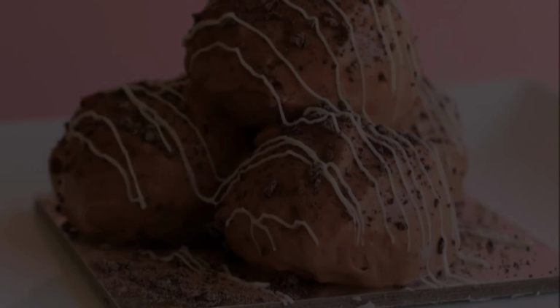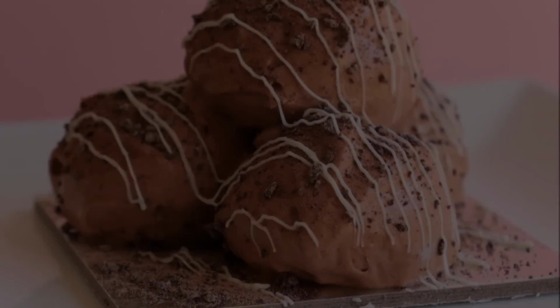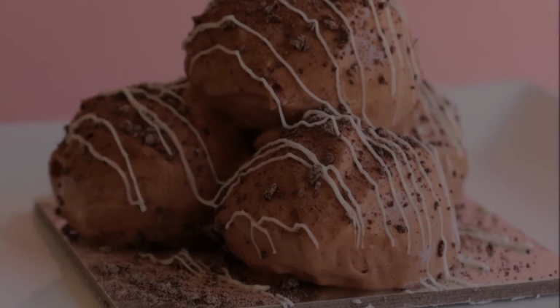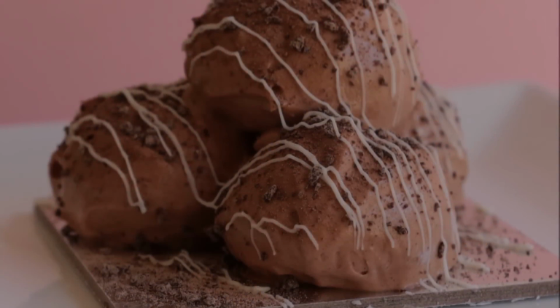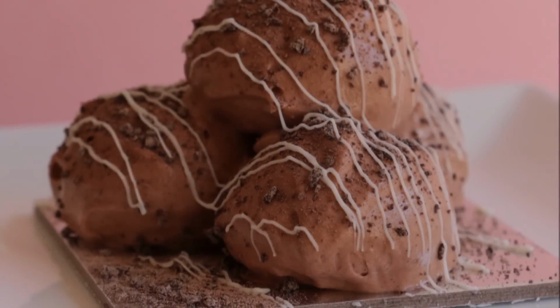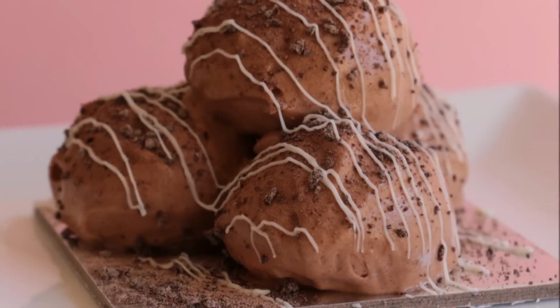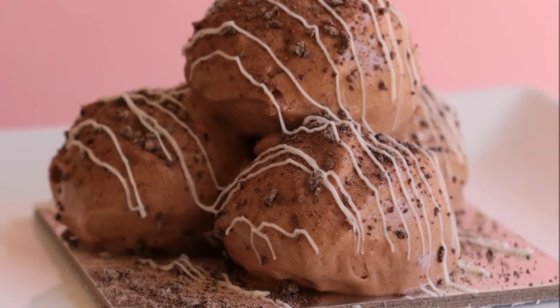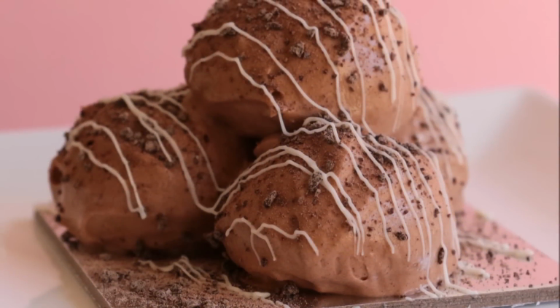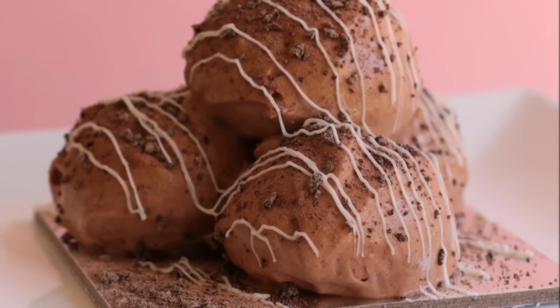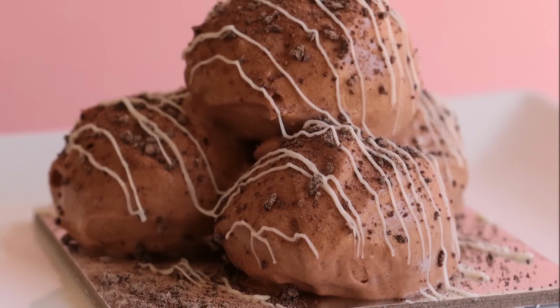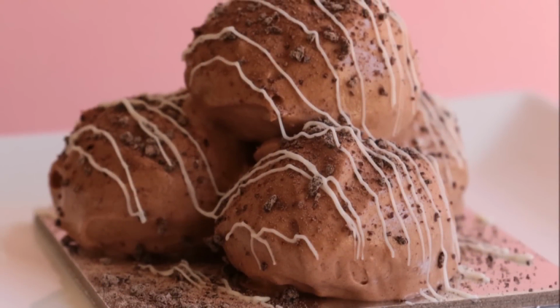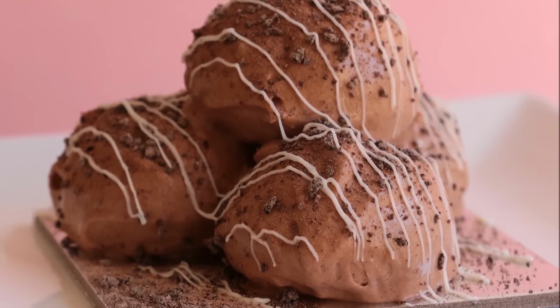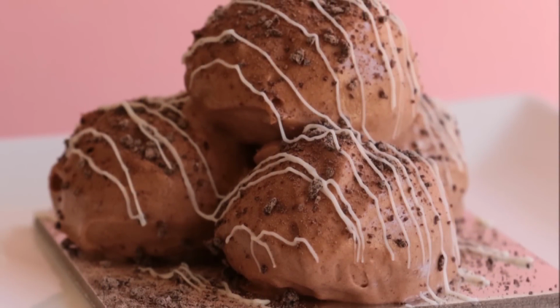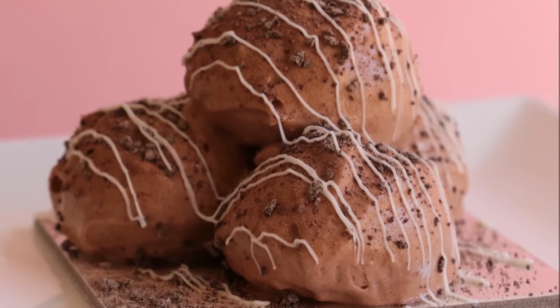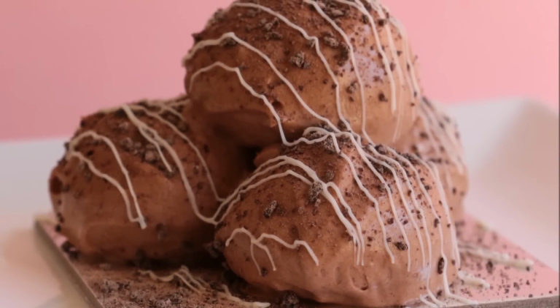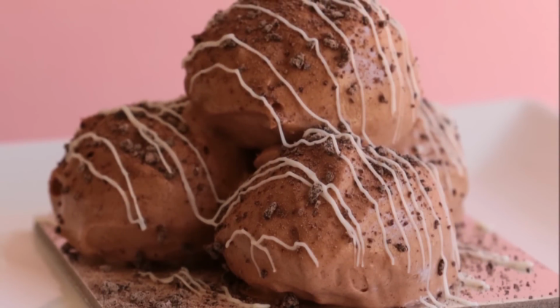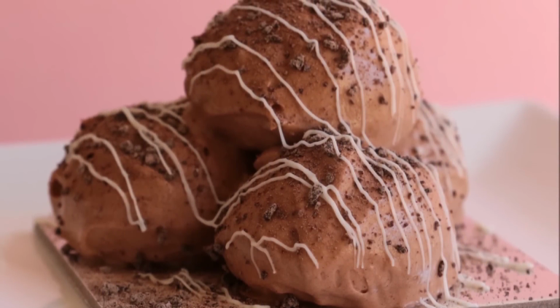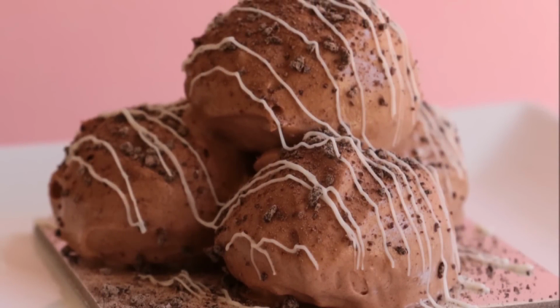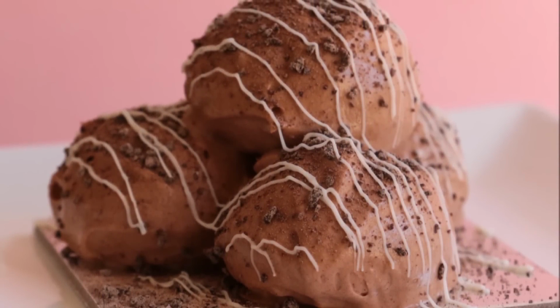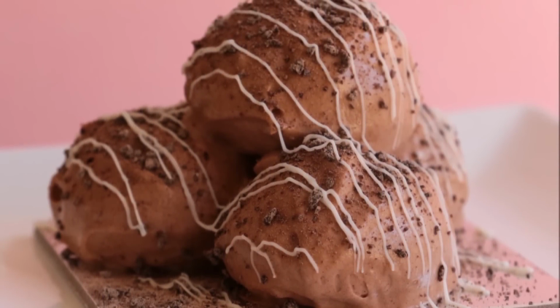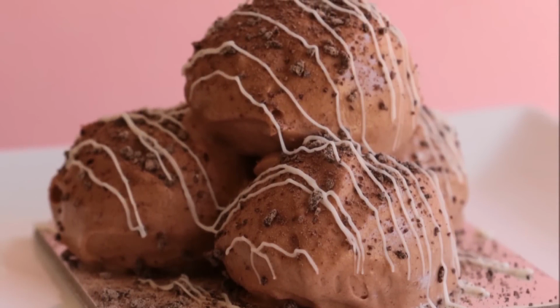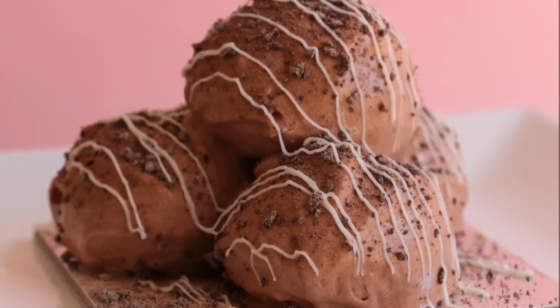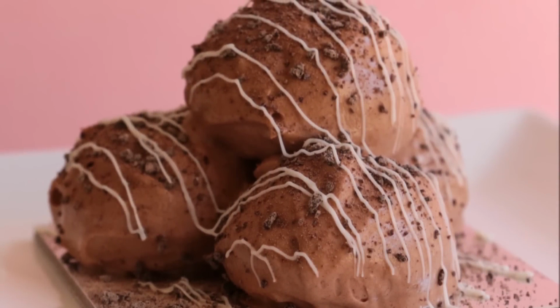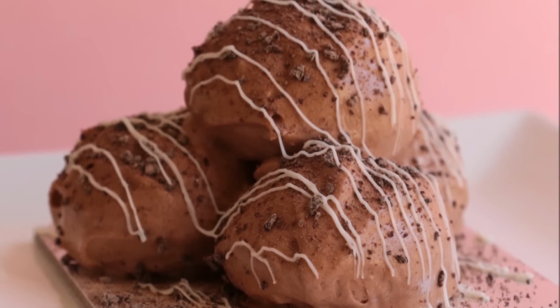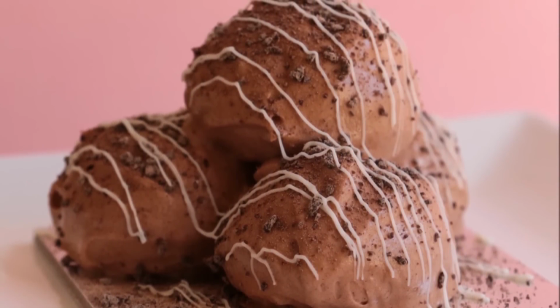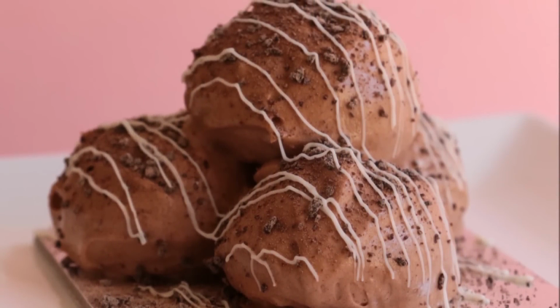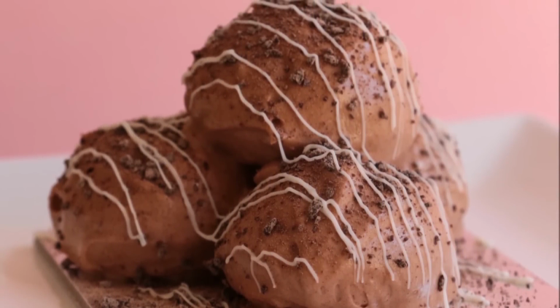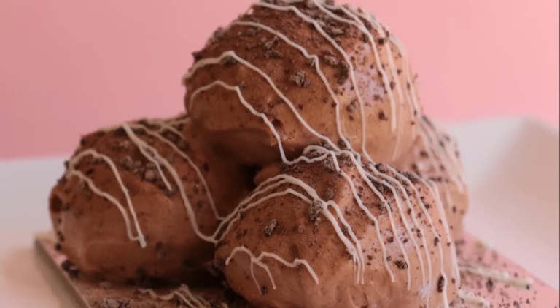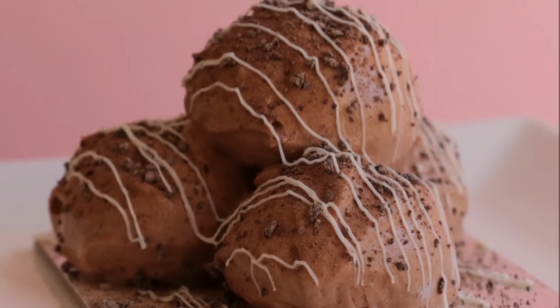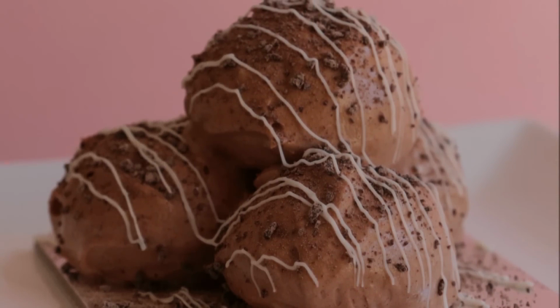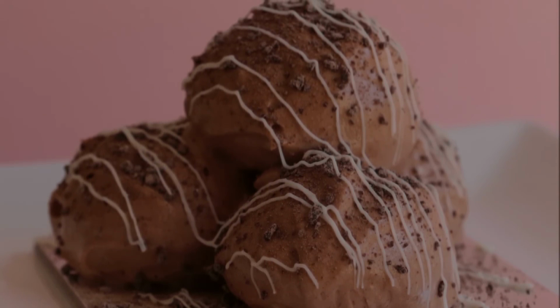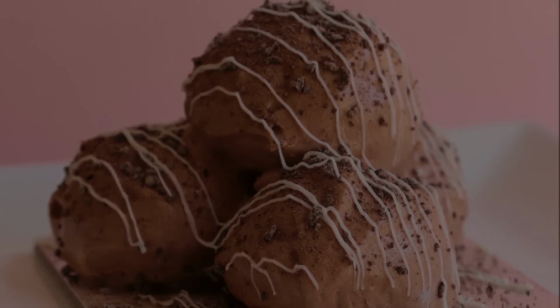Hey guys, welcome to Rosie's Dessert Spot. In this episode I'll be teaching you how to make the Sicilian dessert called Bianco Nero.